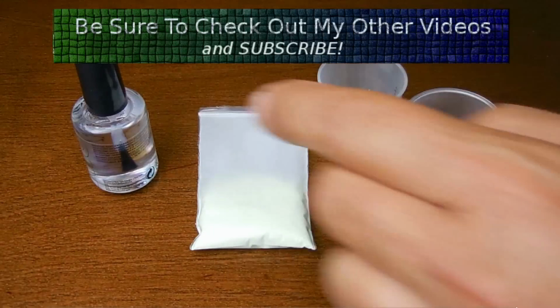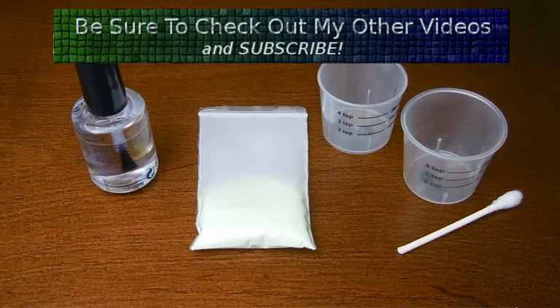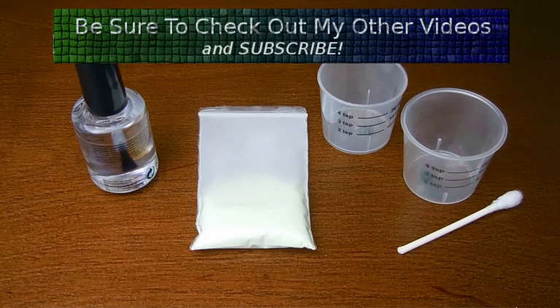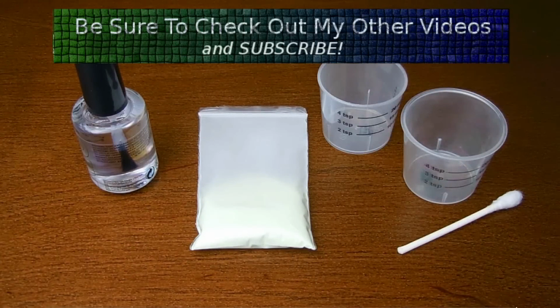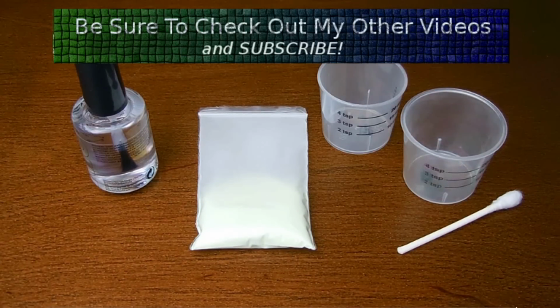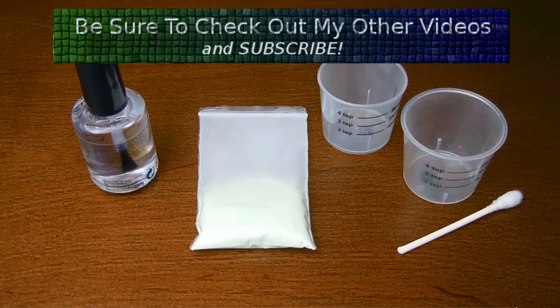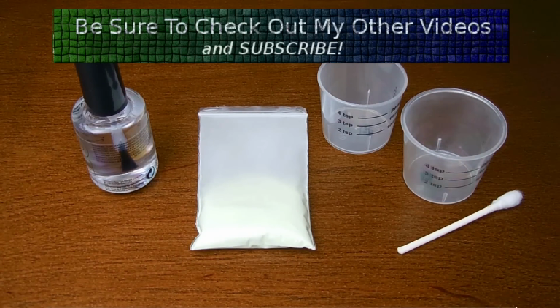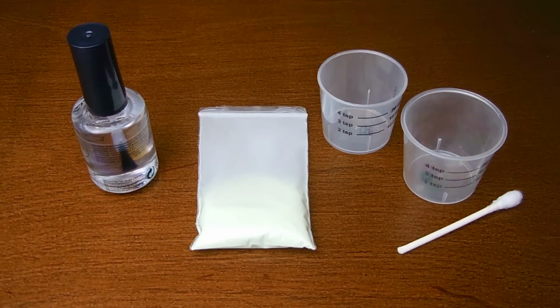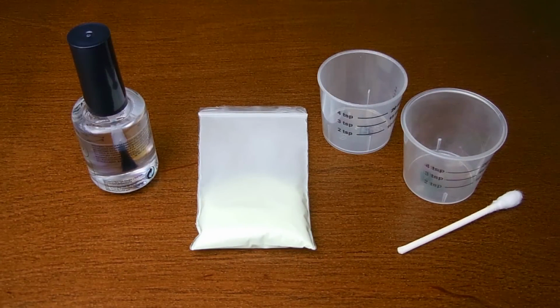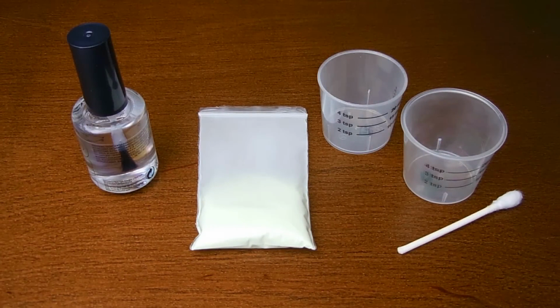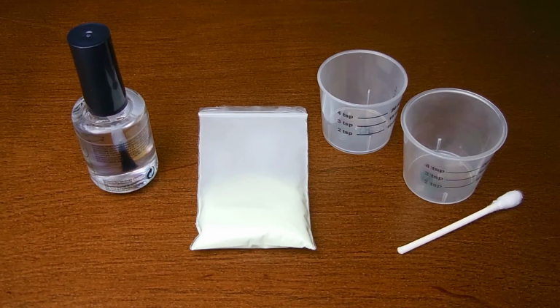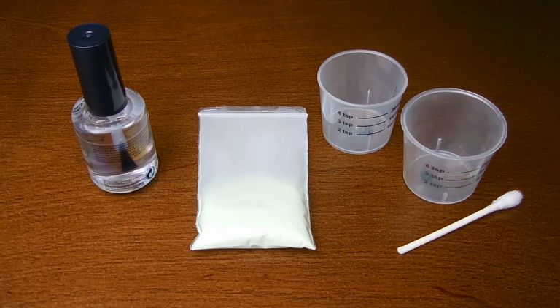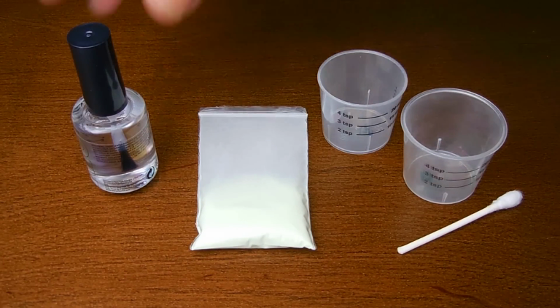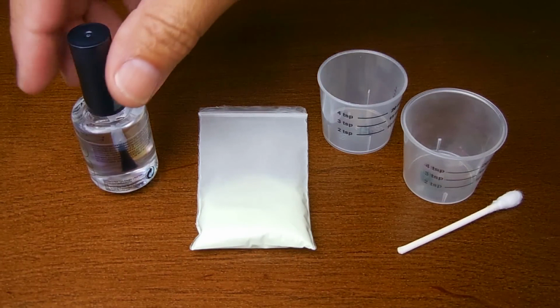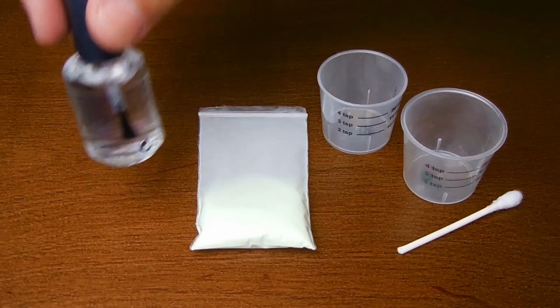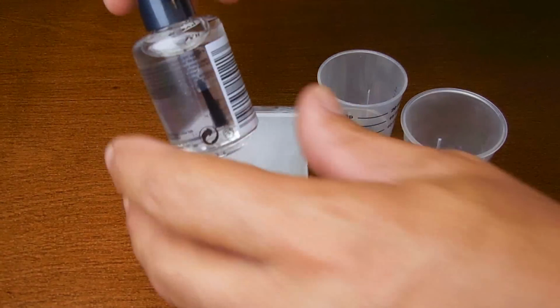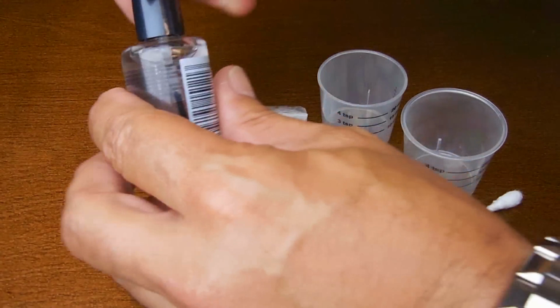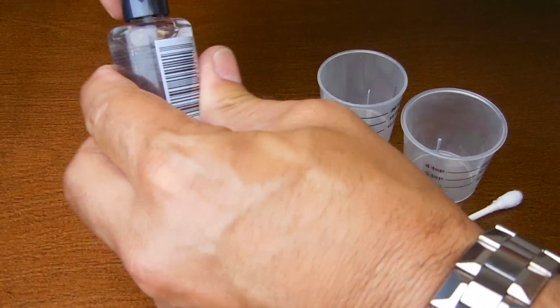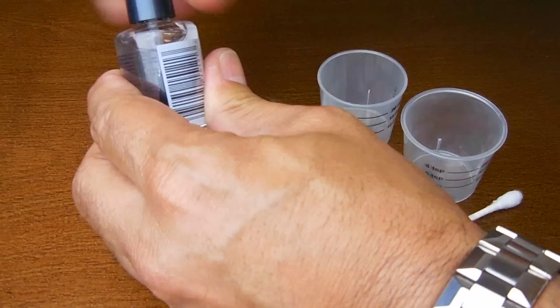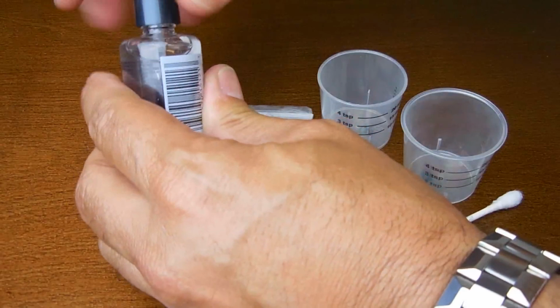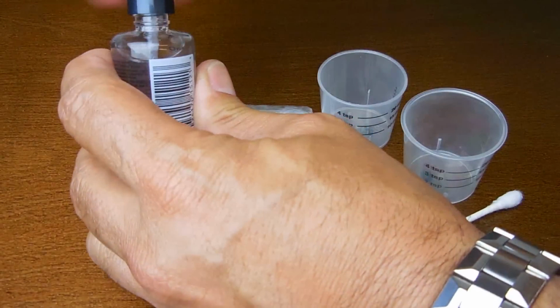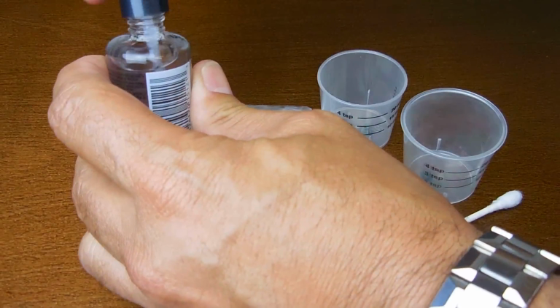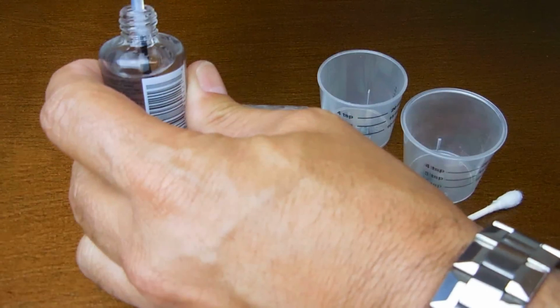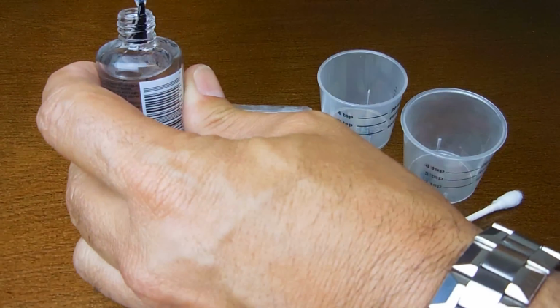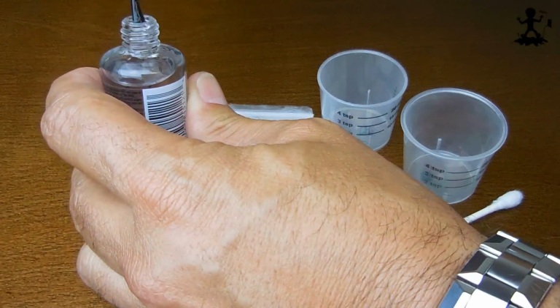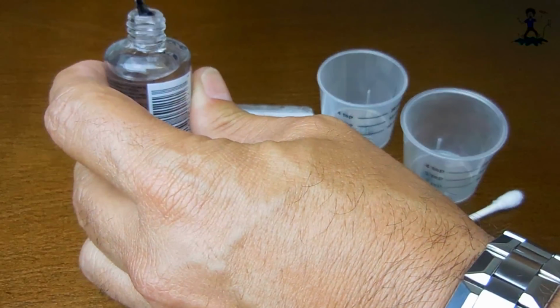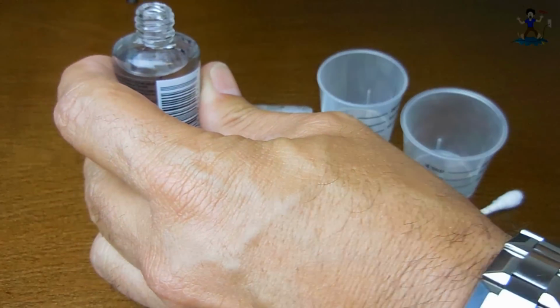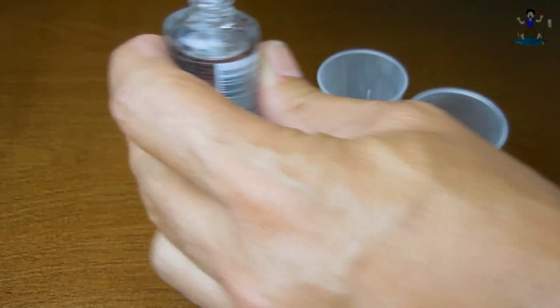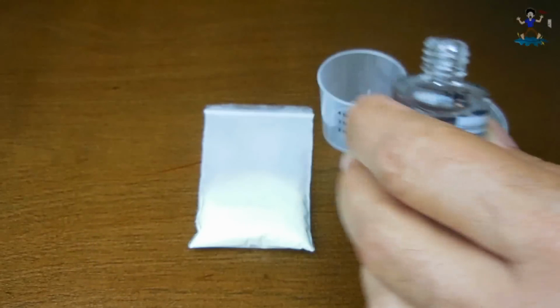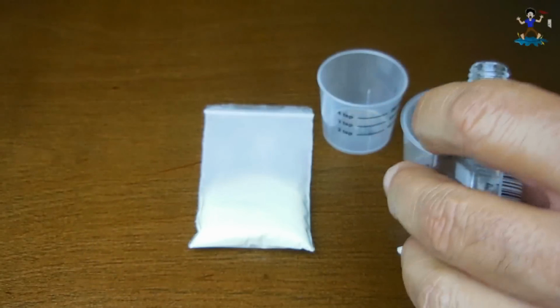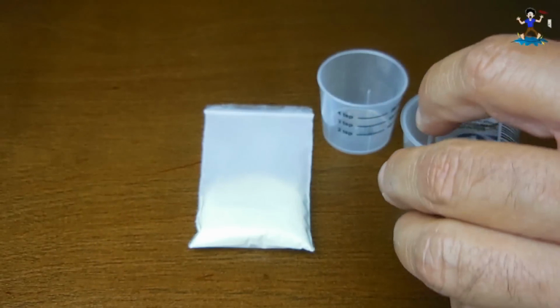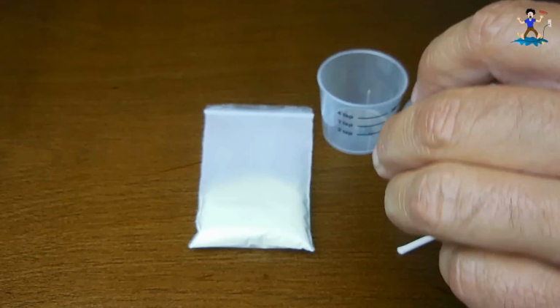Once it's all been thoroughly mixed together, you're going to take everything from this cup and pour it back into the bottle. Okay, let's get started — dump it all in here.